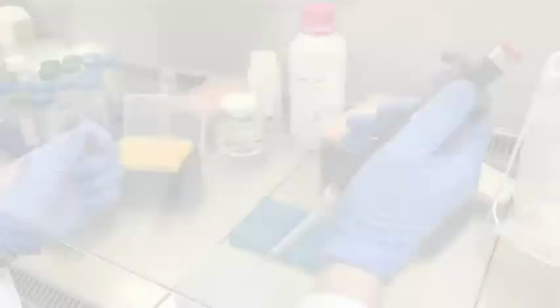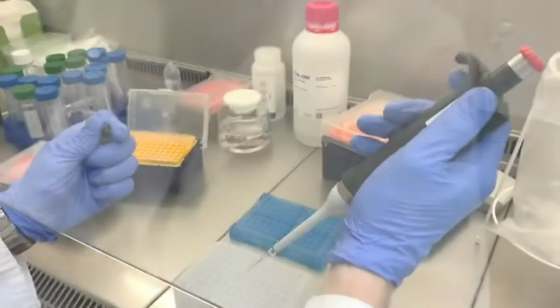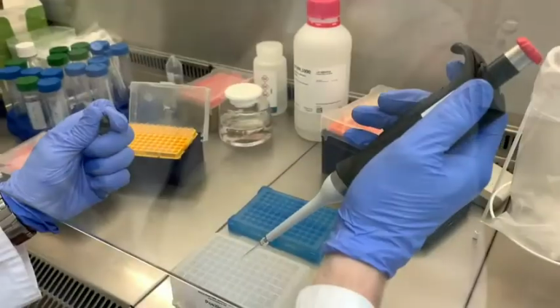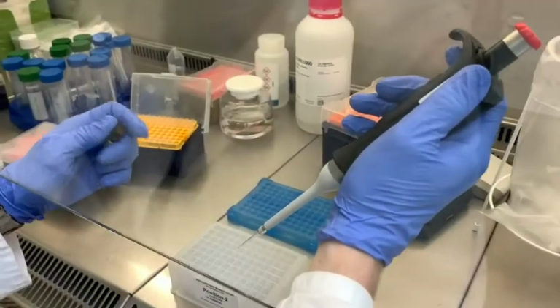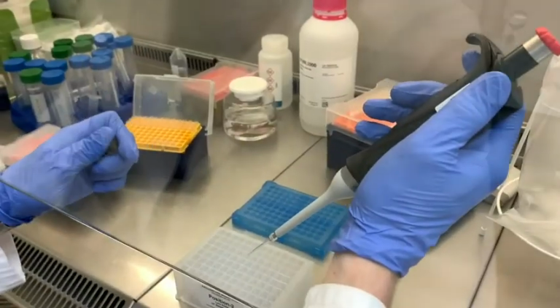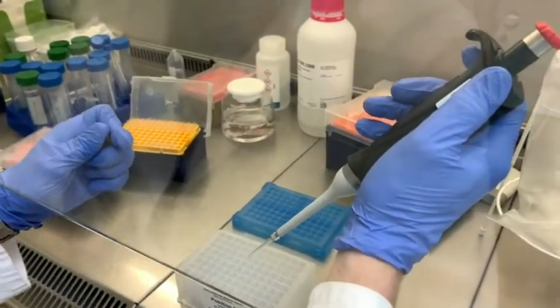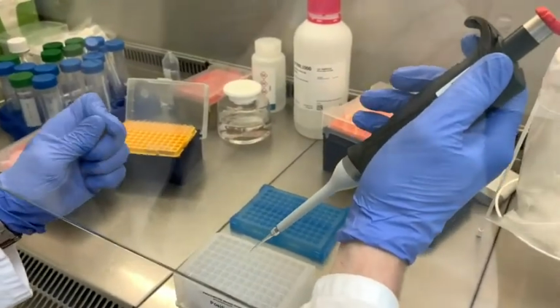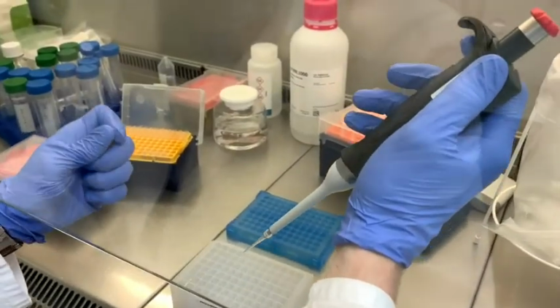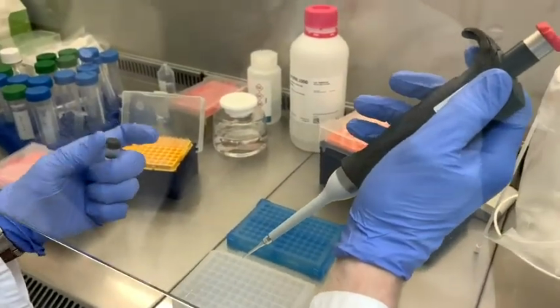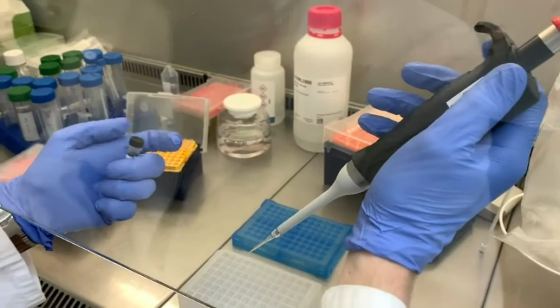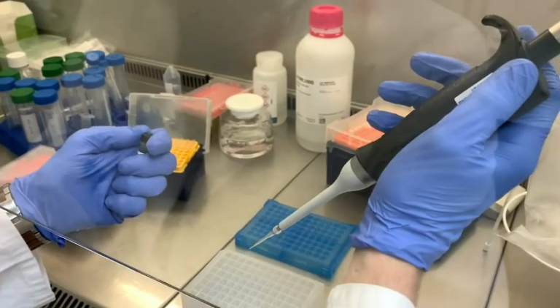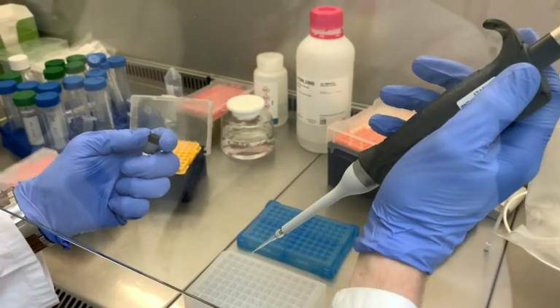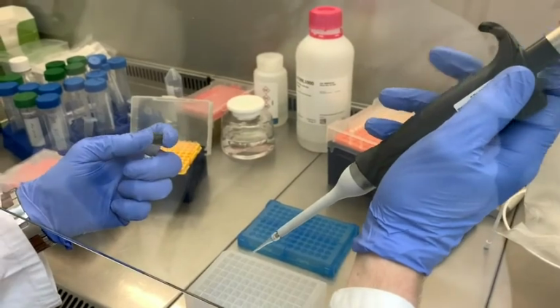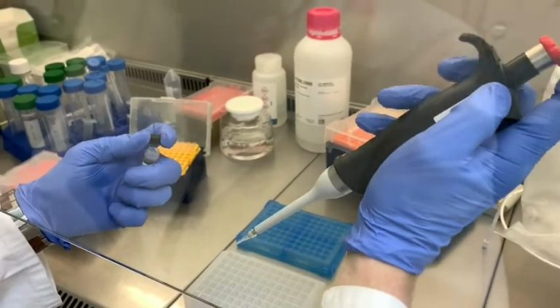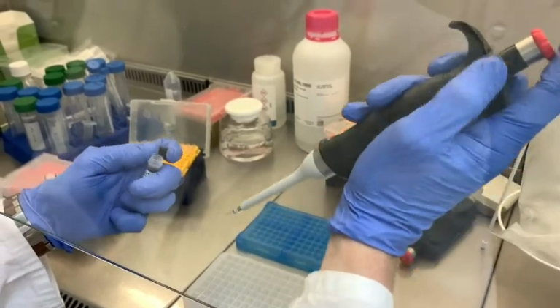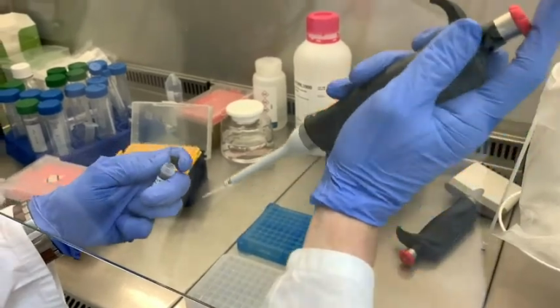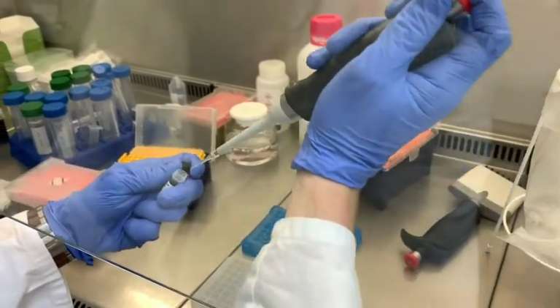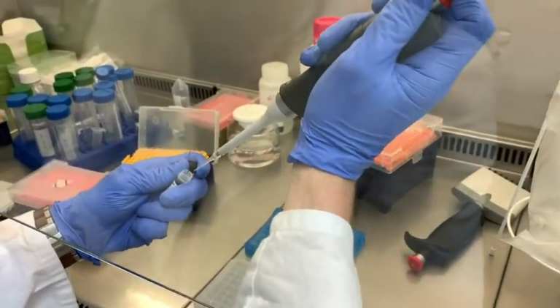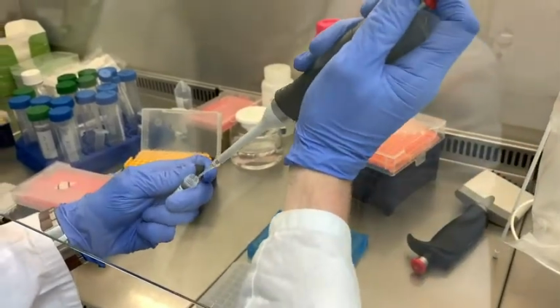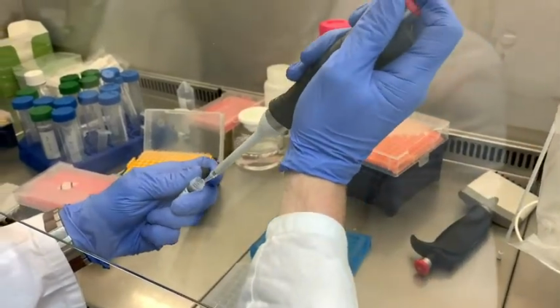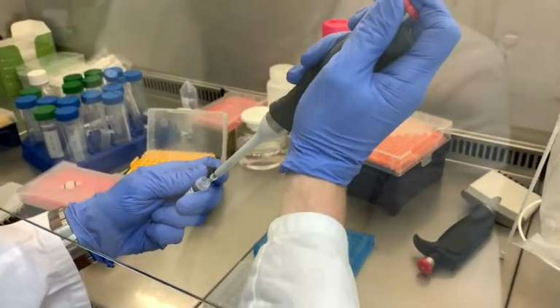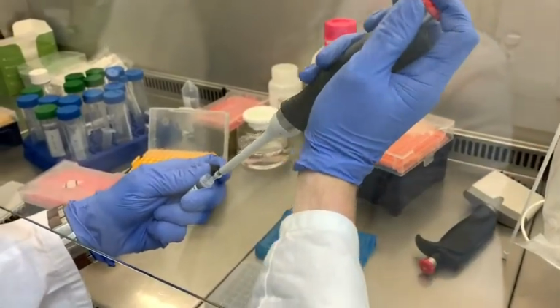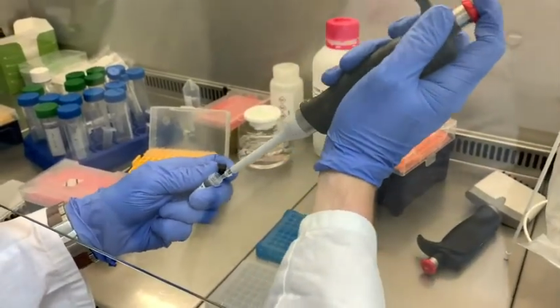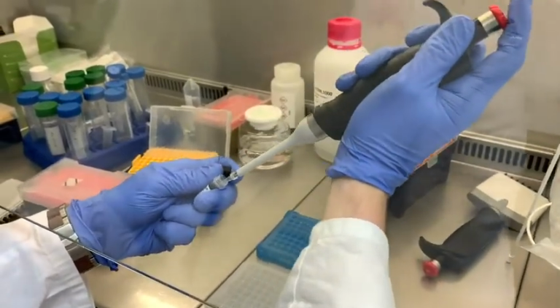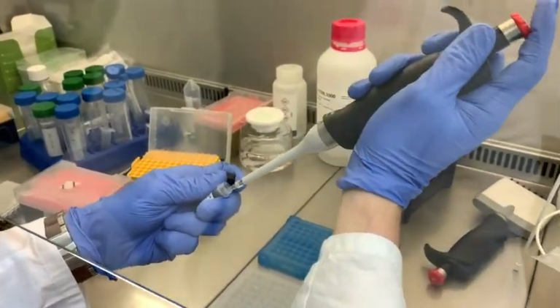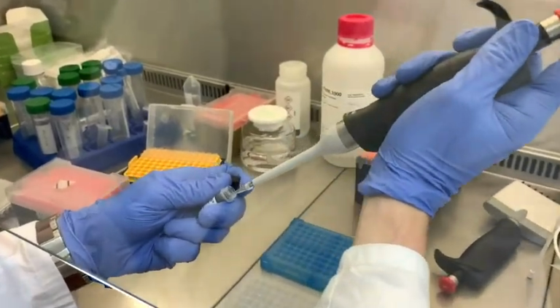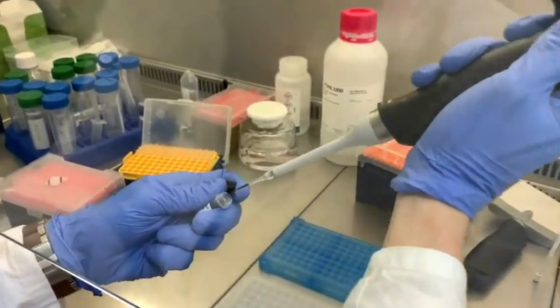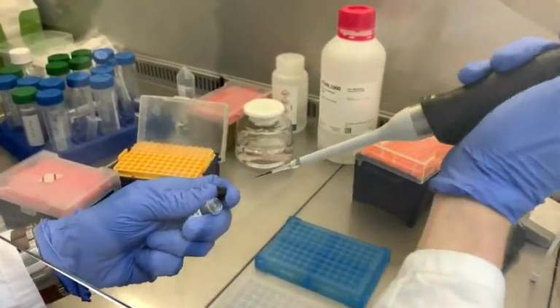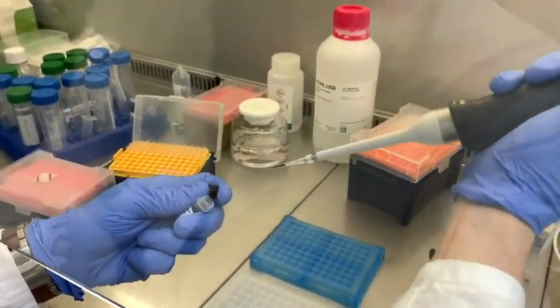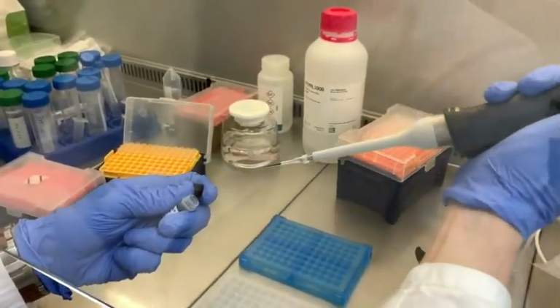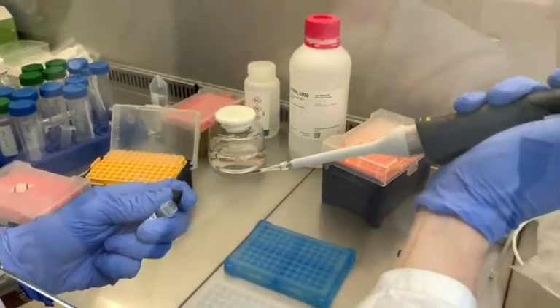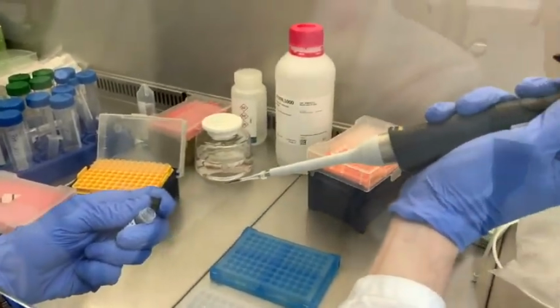In the lysis buffer well, we will now pipette 10 µL of the magnetic beads into each well.